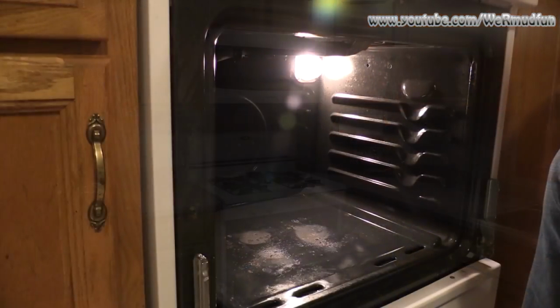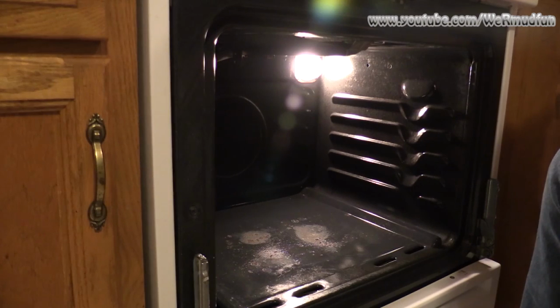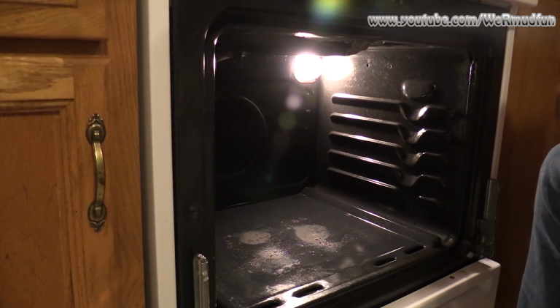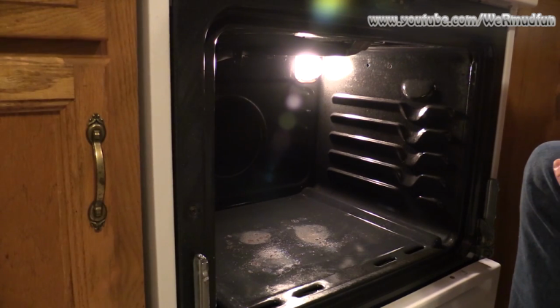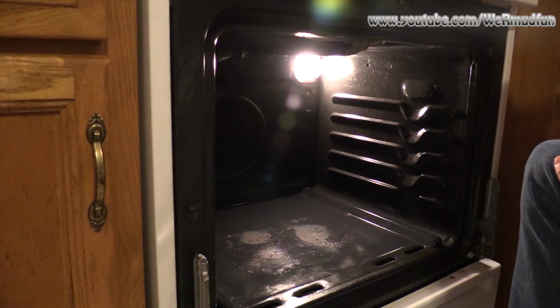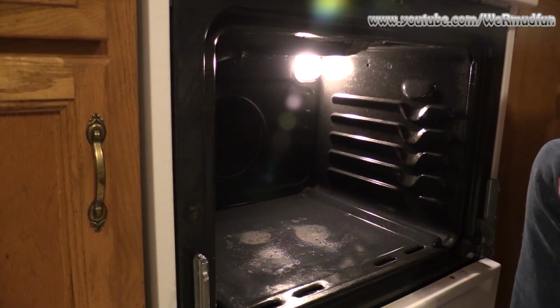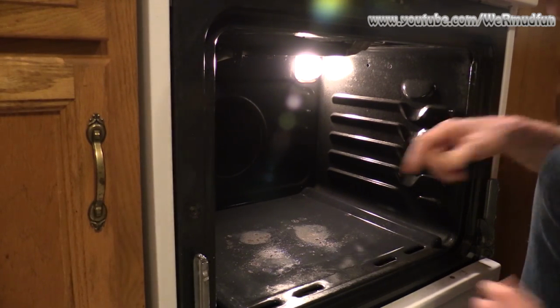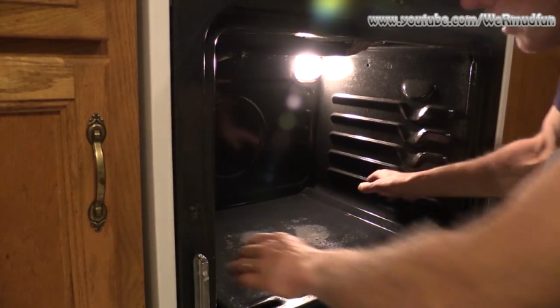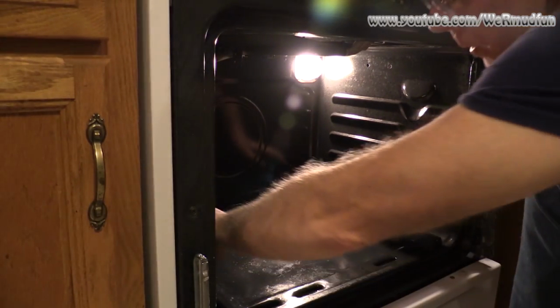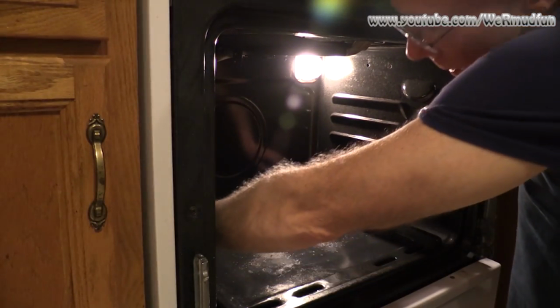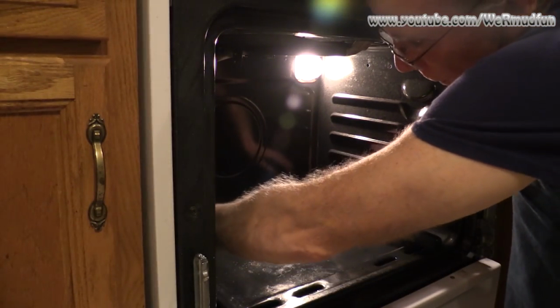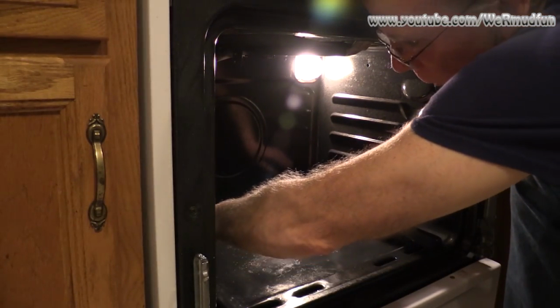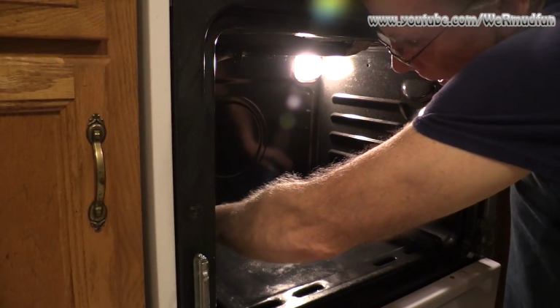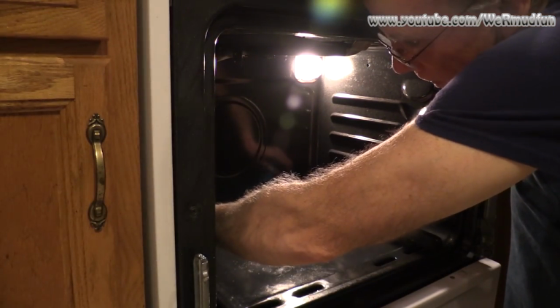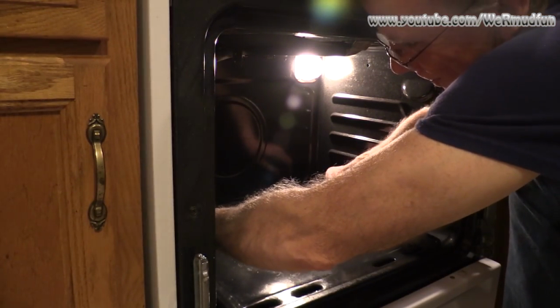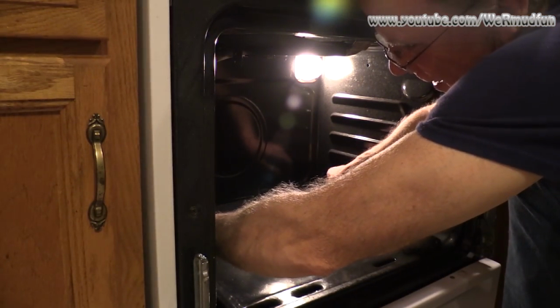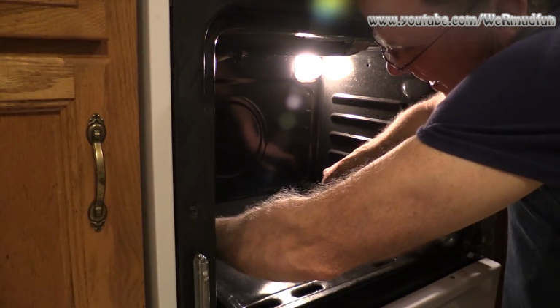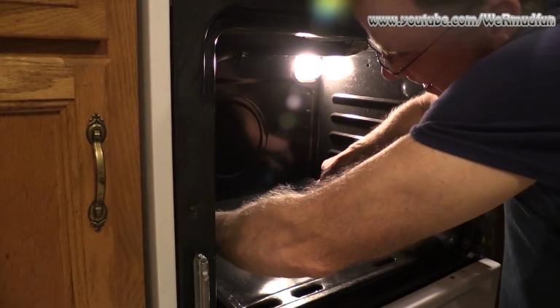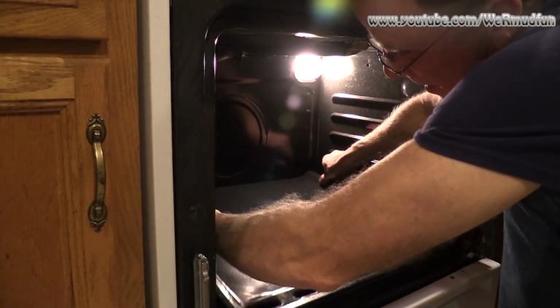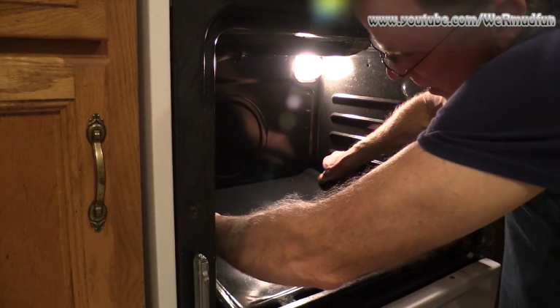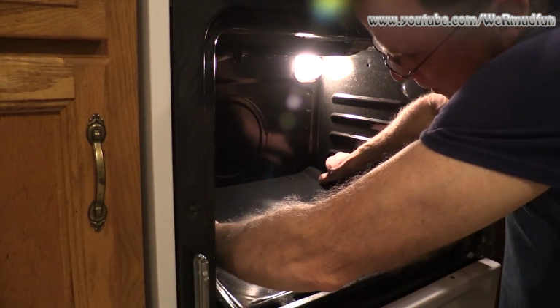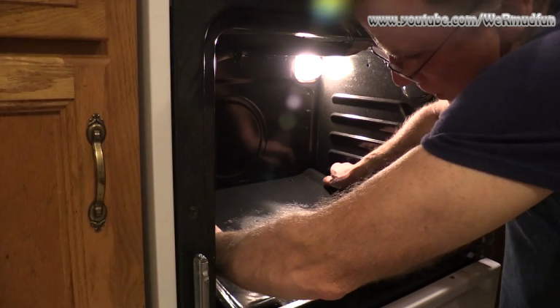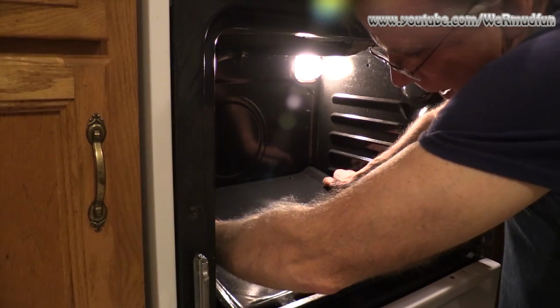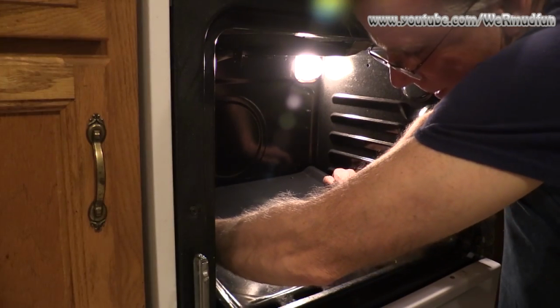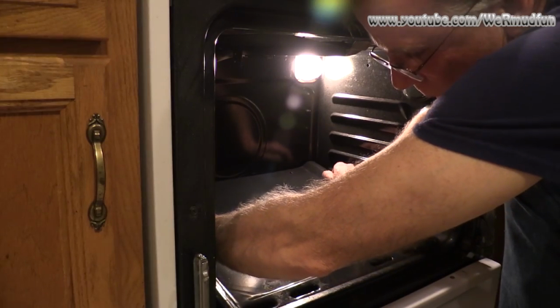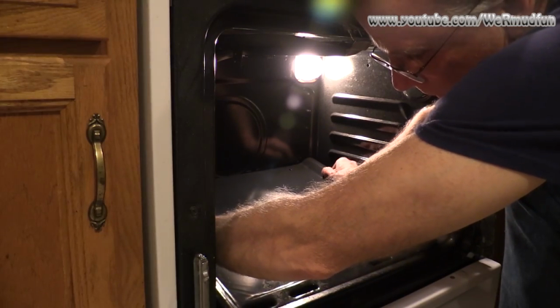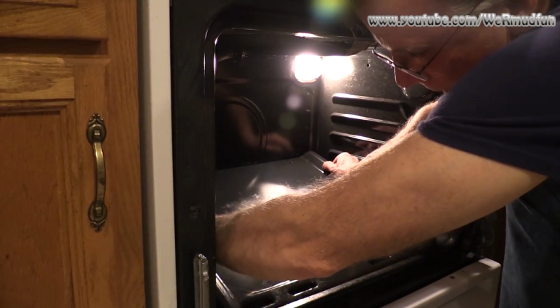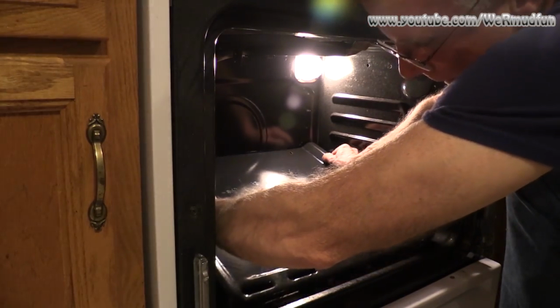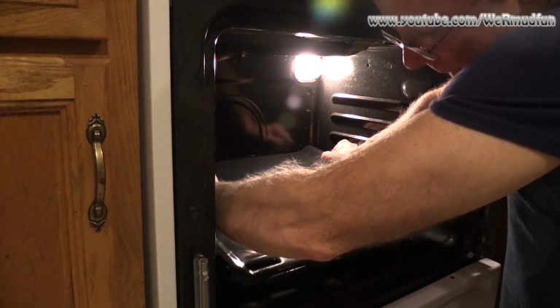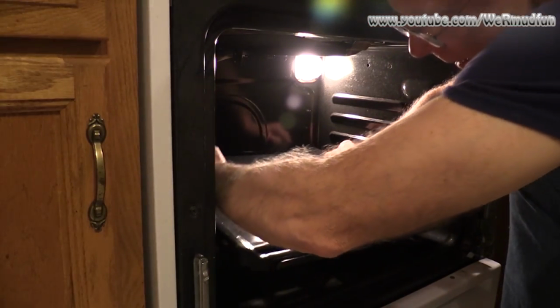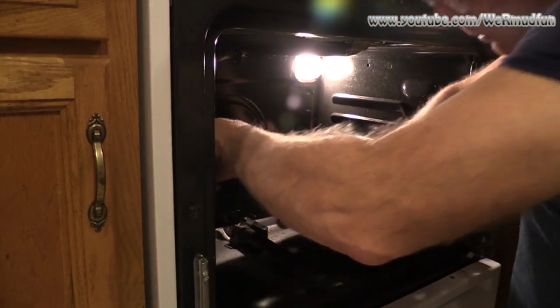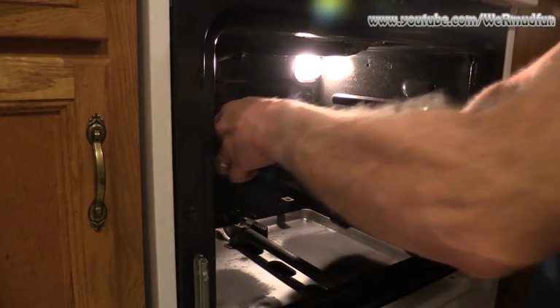Now that the screws are removed, what you want to do is lift up in the rear, push backwards to unhook the front, and lift it right out.